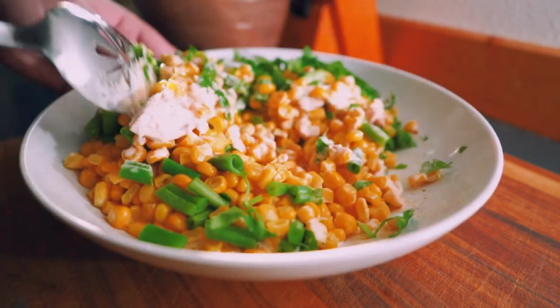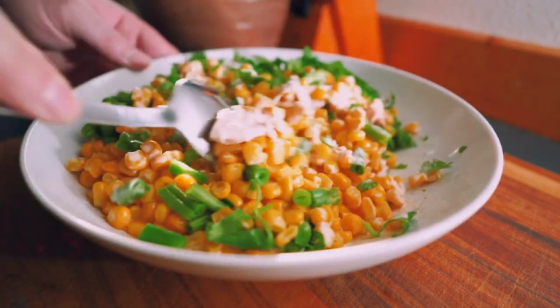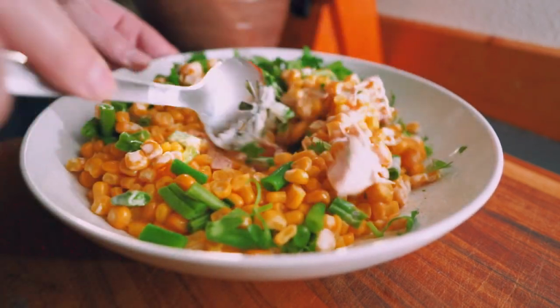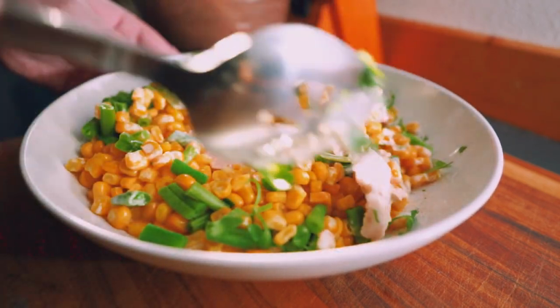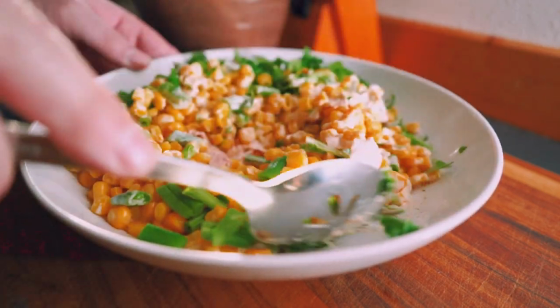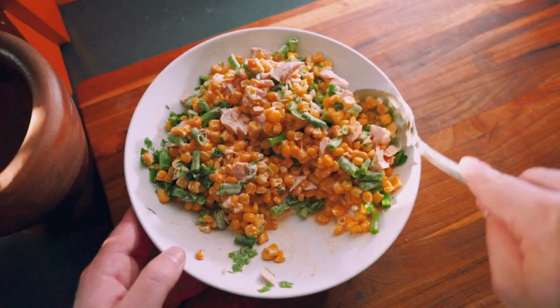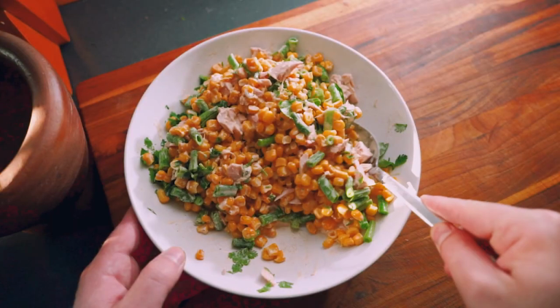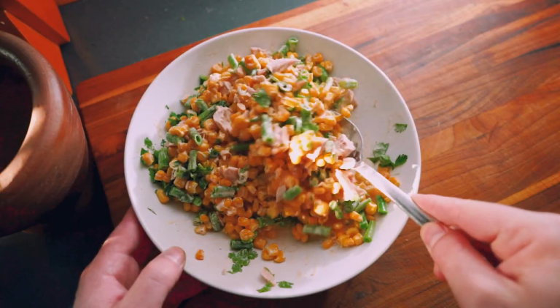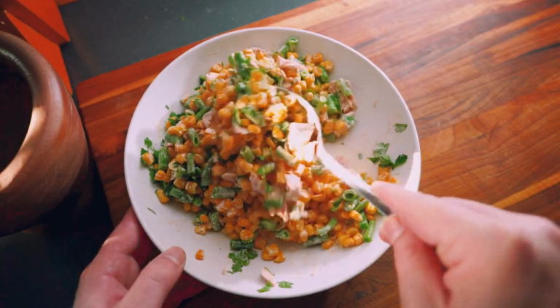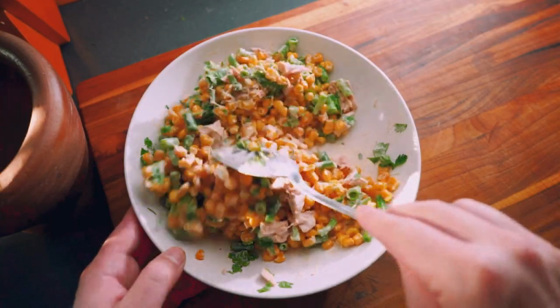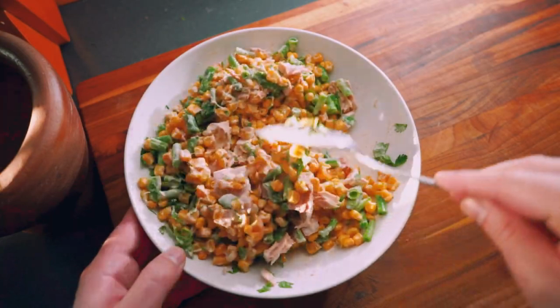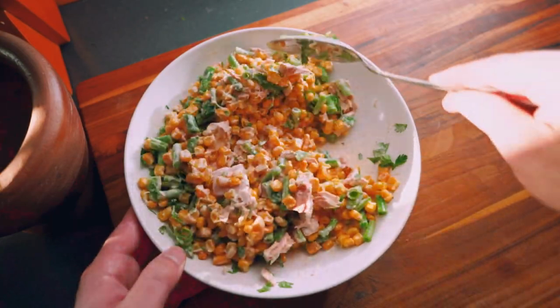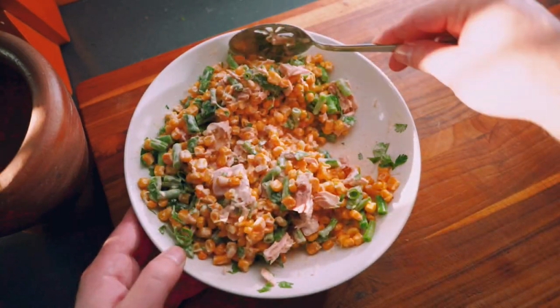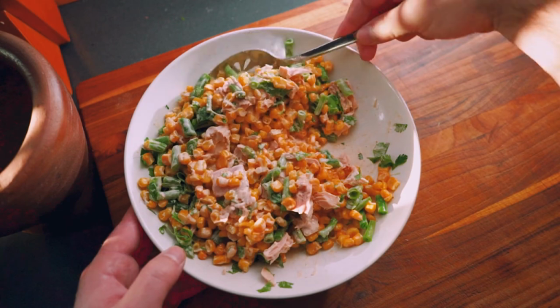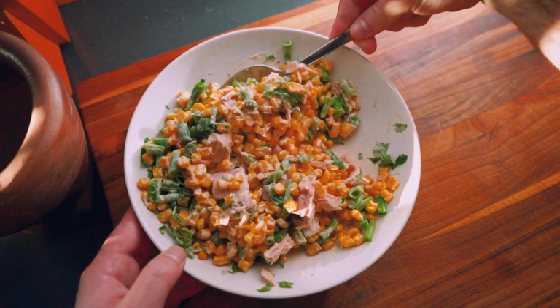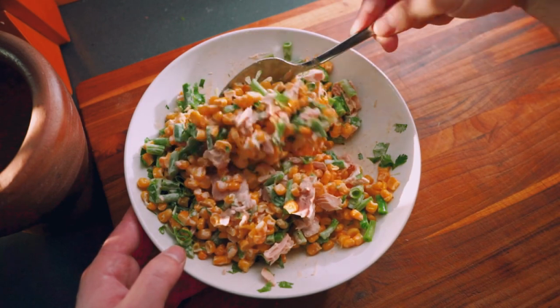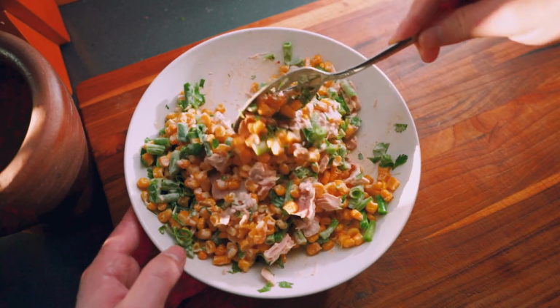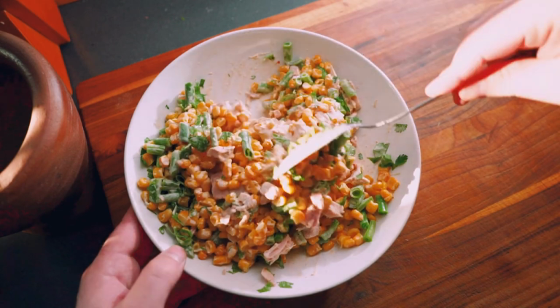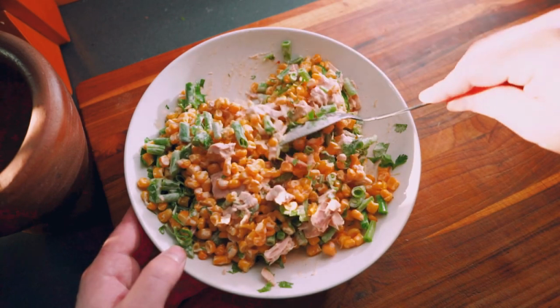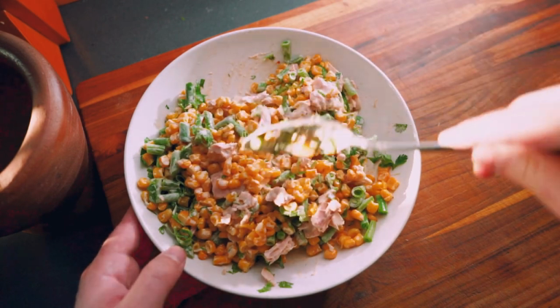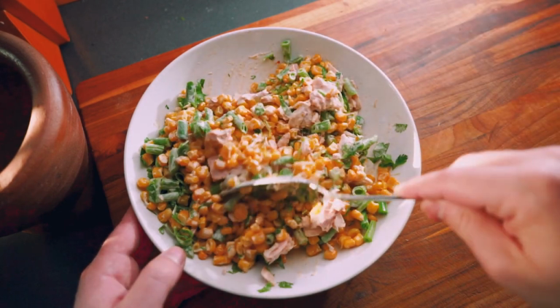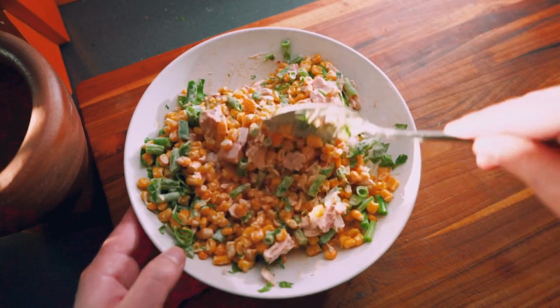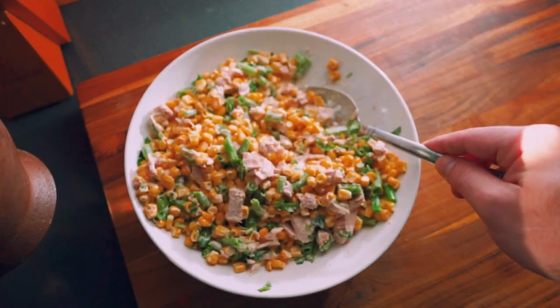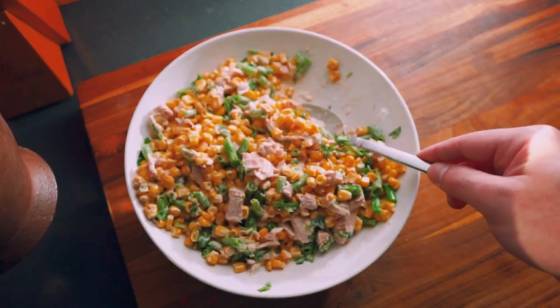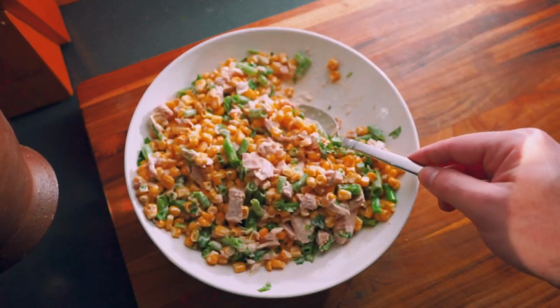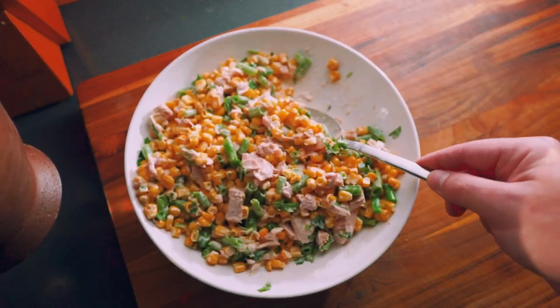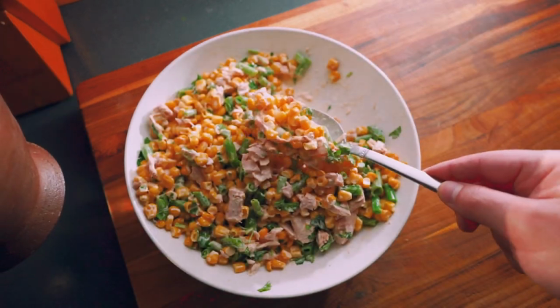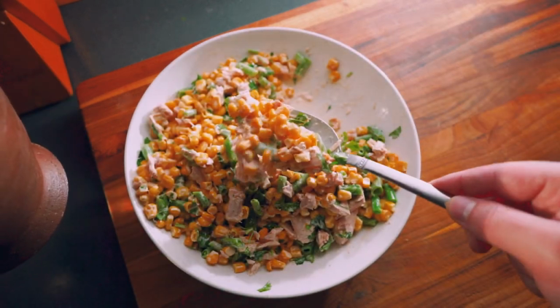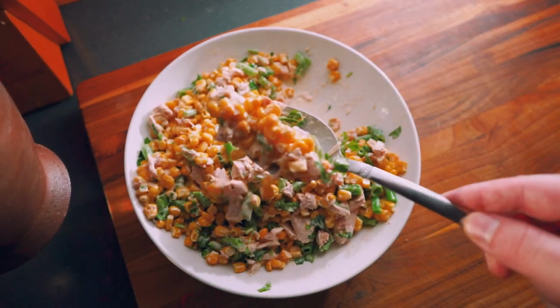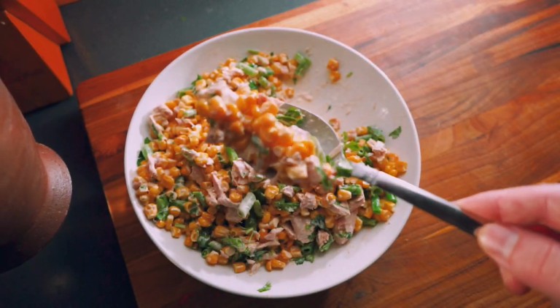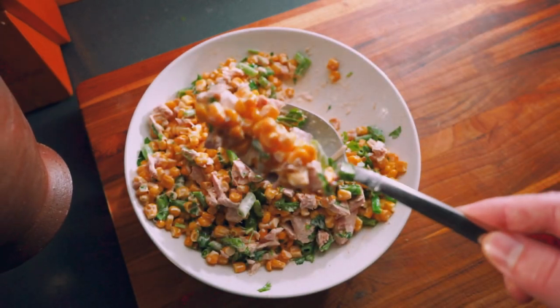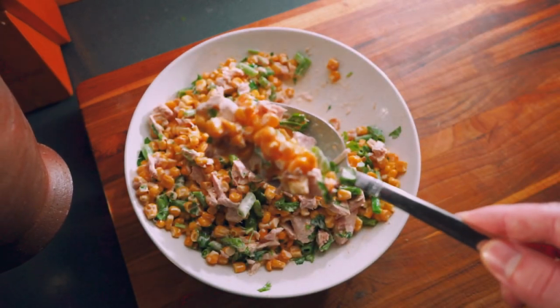And there you go — tuna and corn salad, perfect for your next summer party. I'll see you next time. Bye!